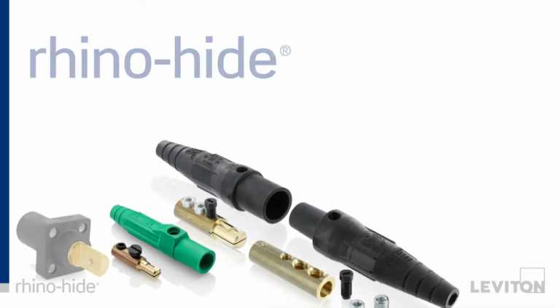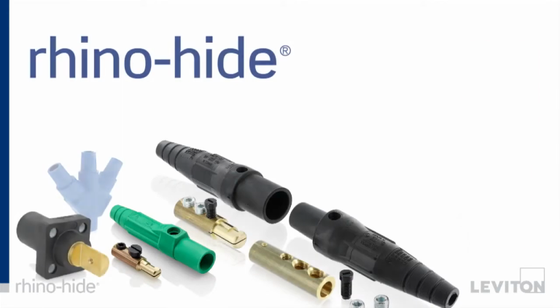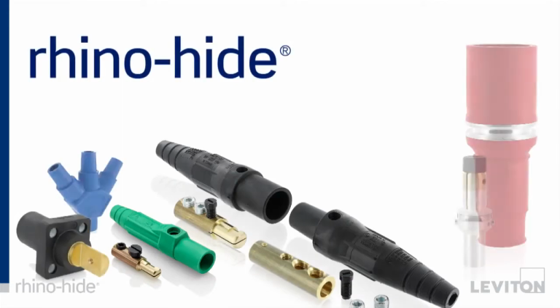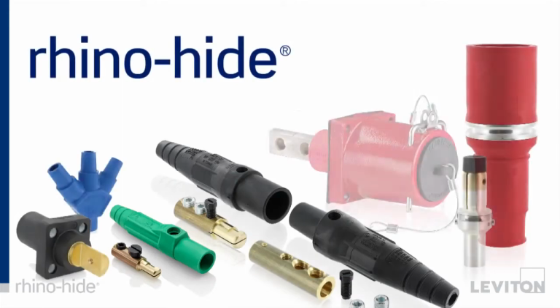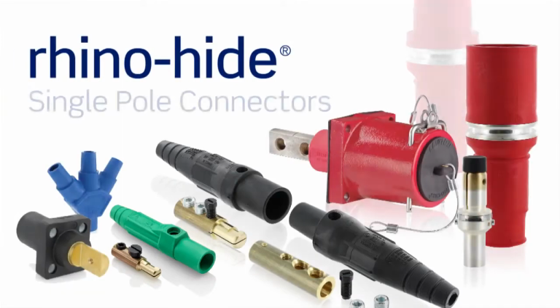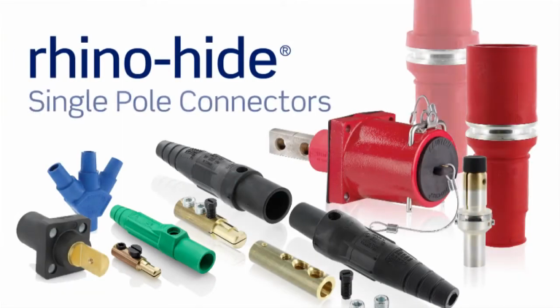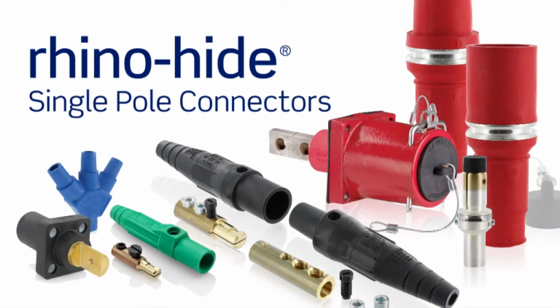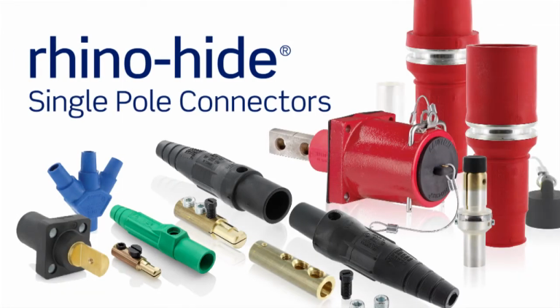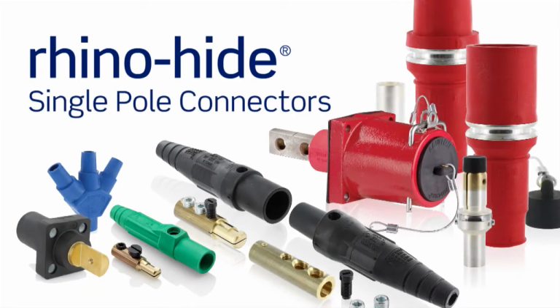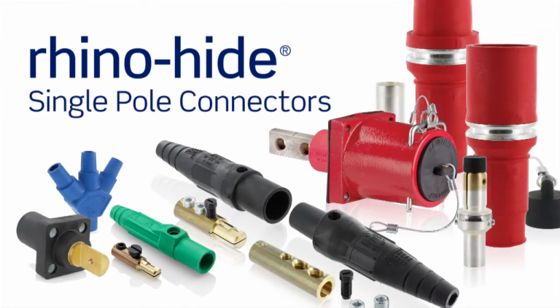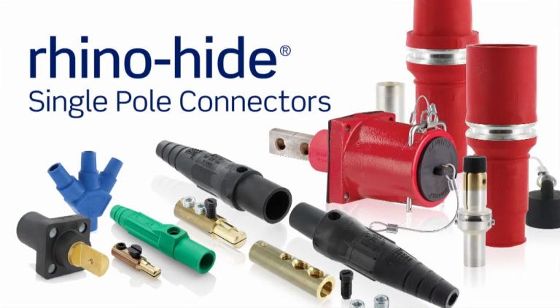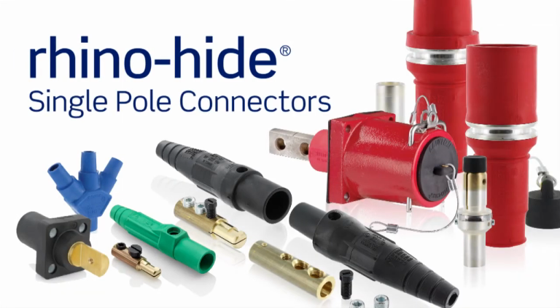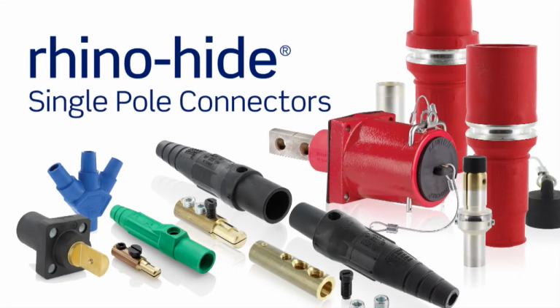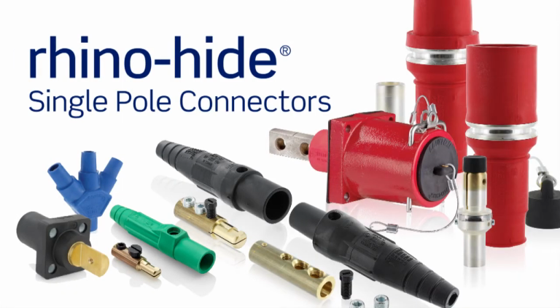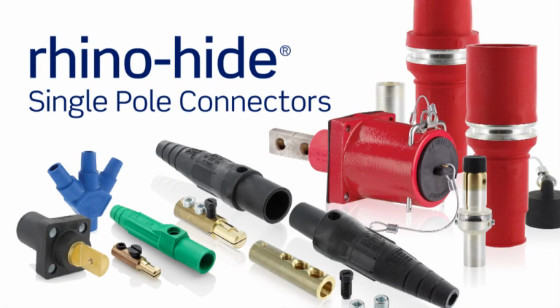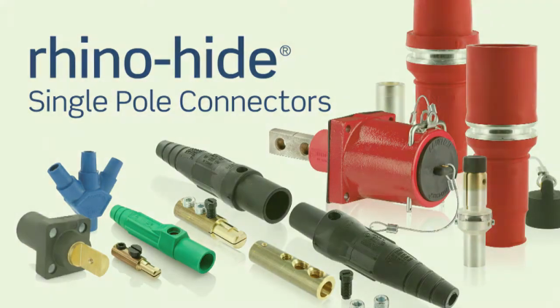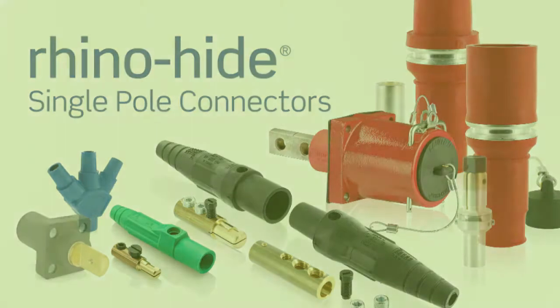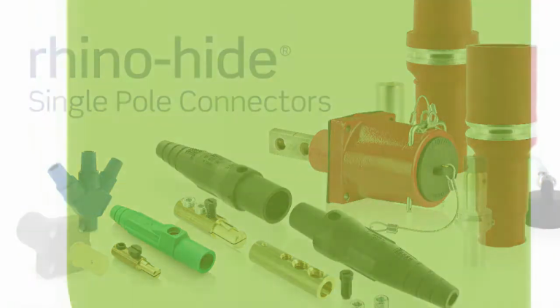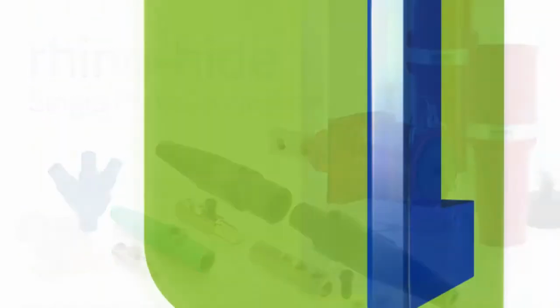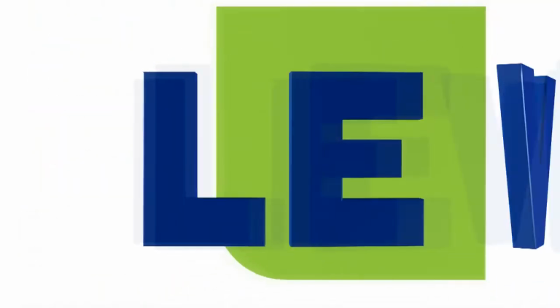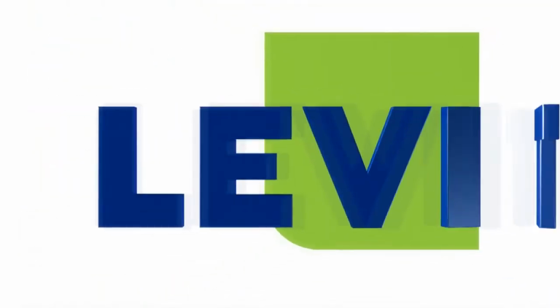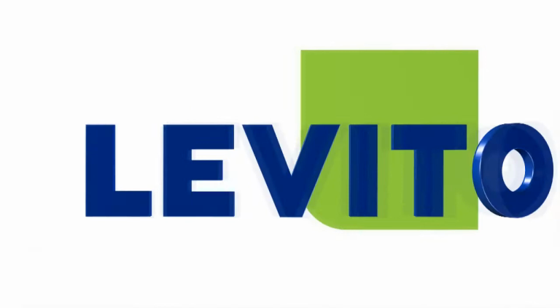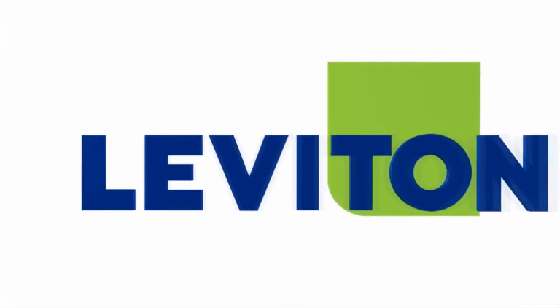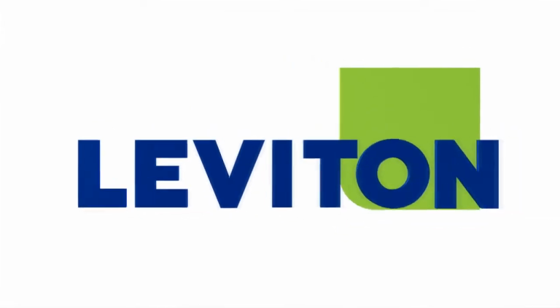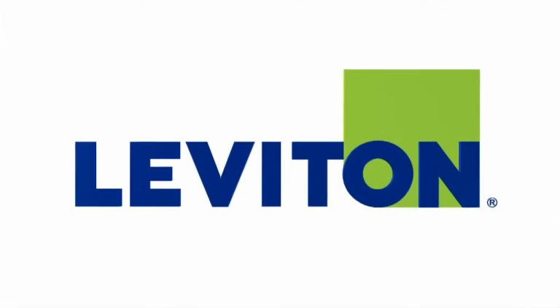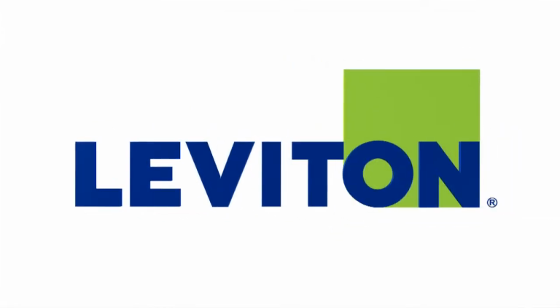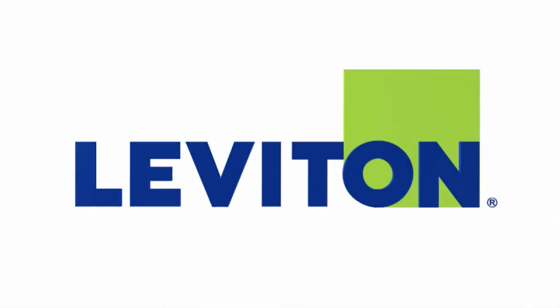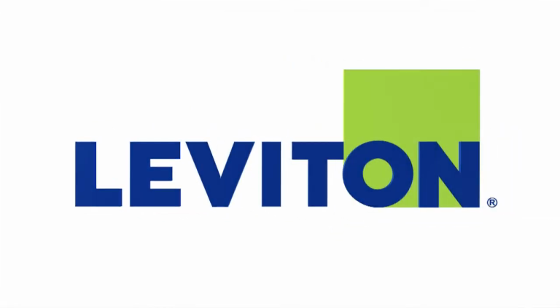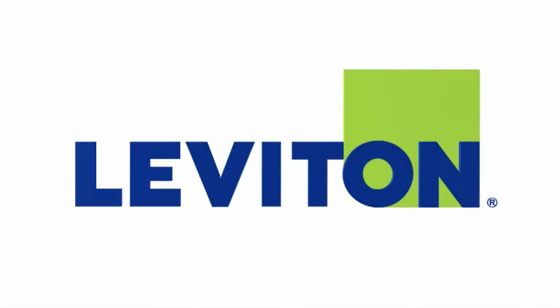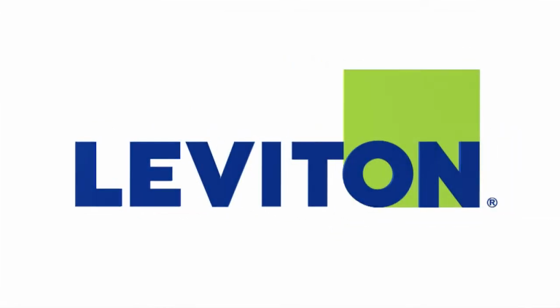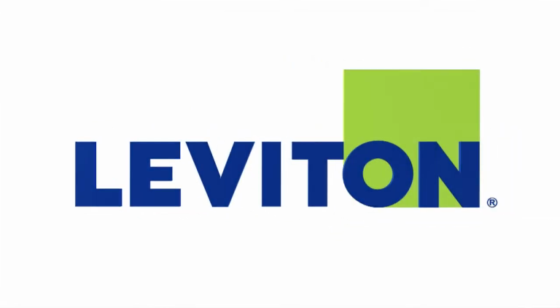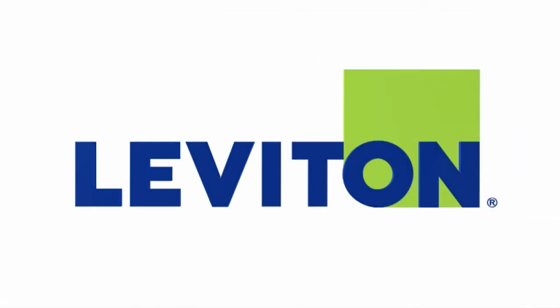When downtime is not an option, look for RhinoHide single pole connectors from Leviton for all of your temporary power distribution needs.